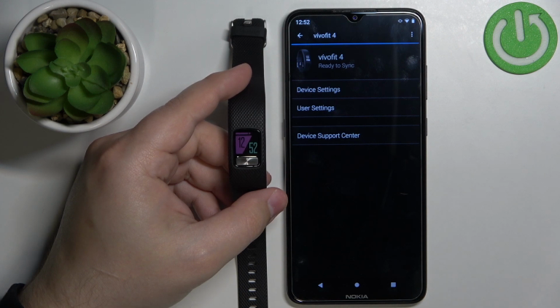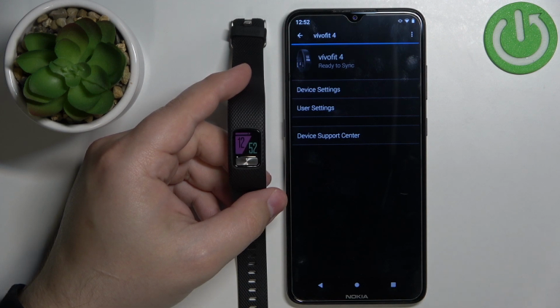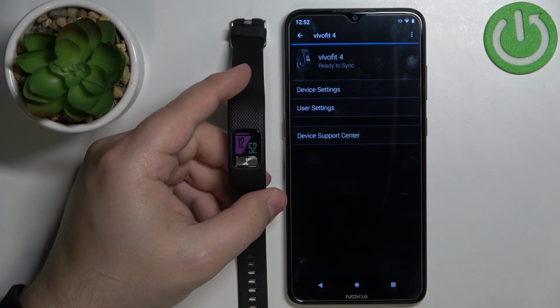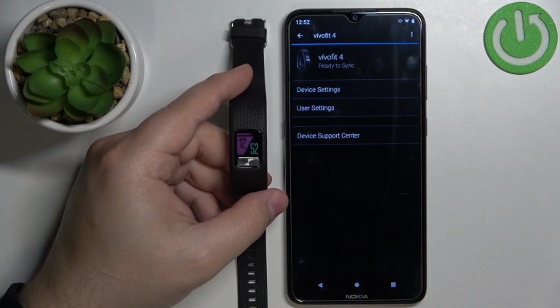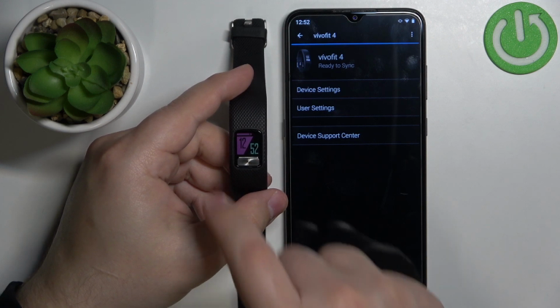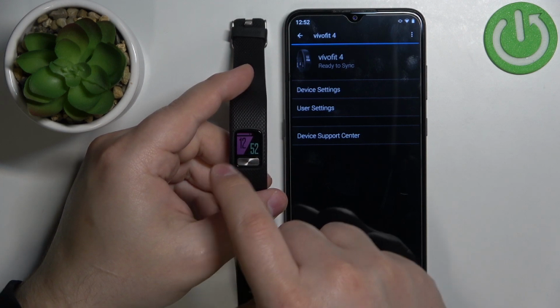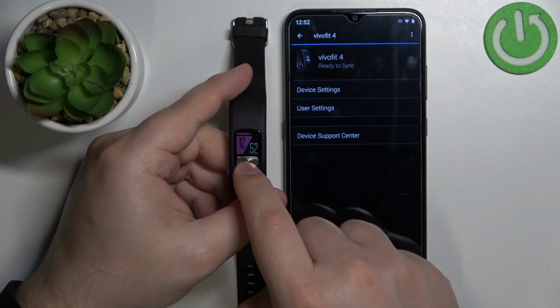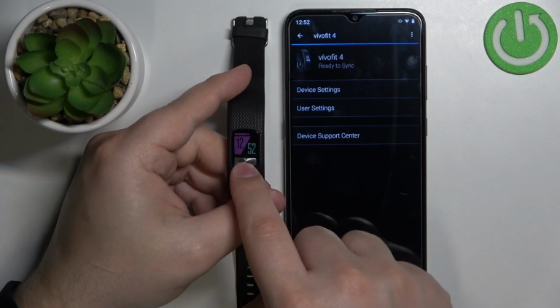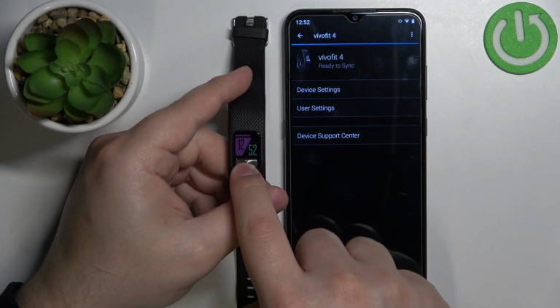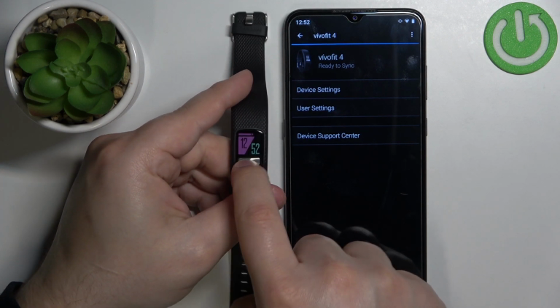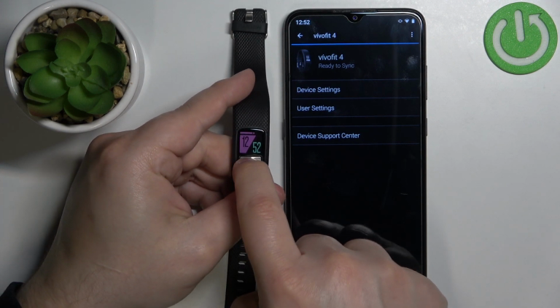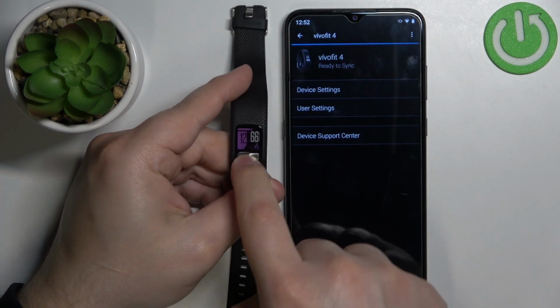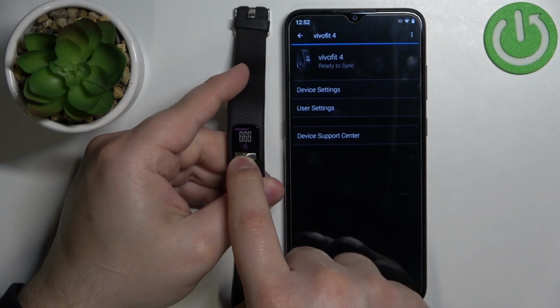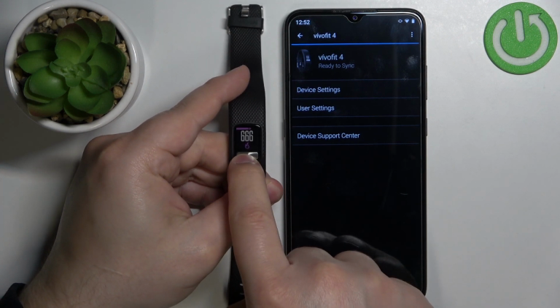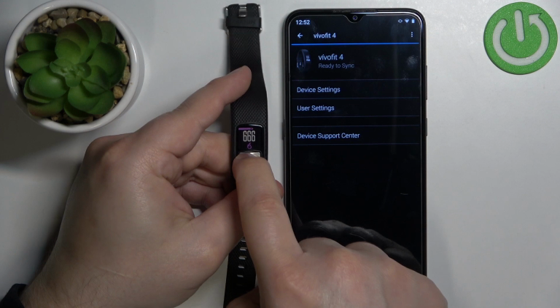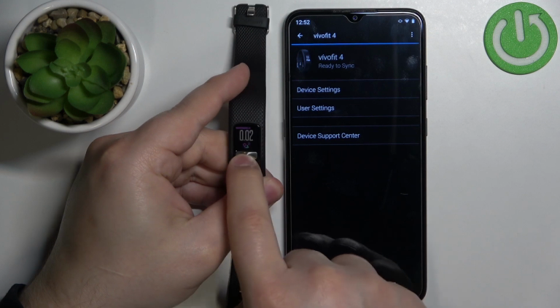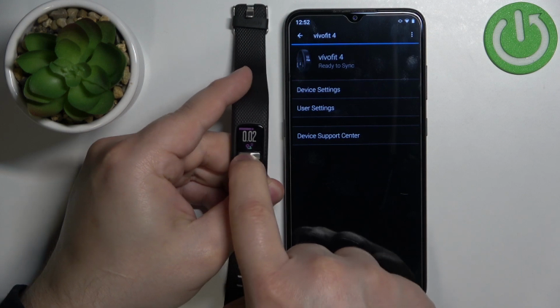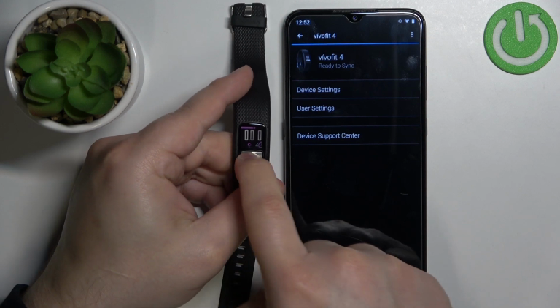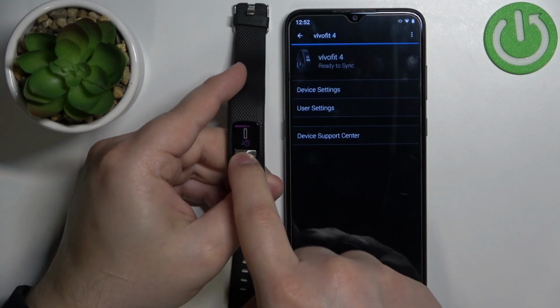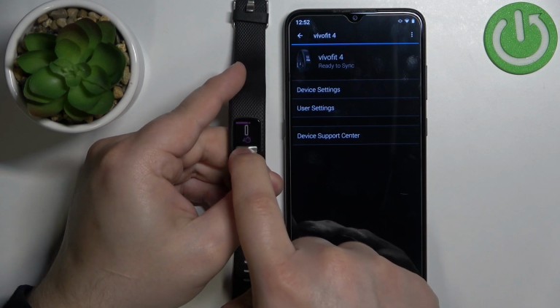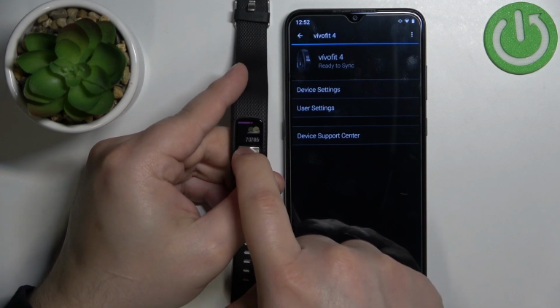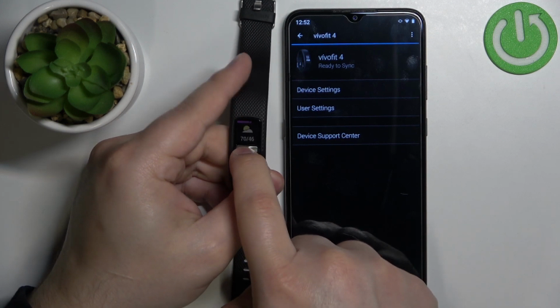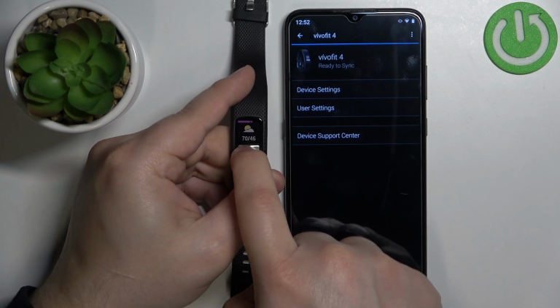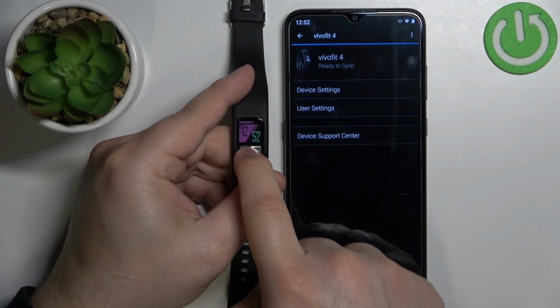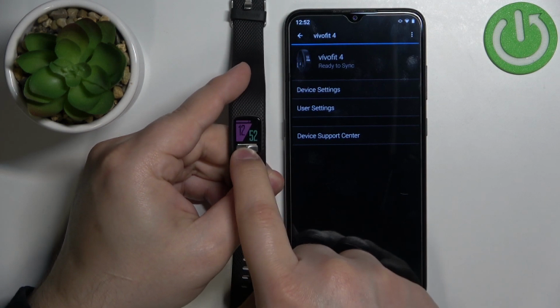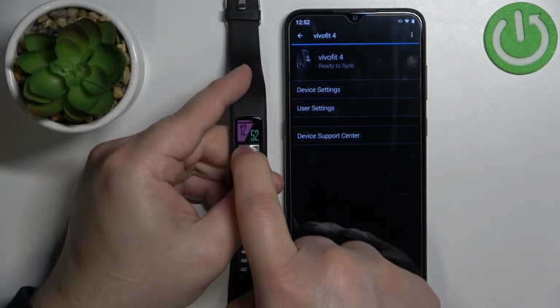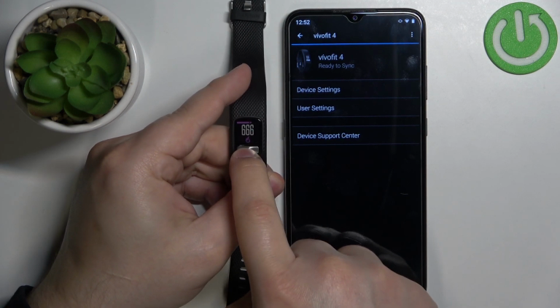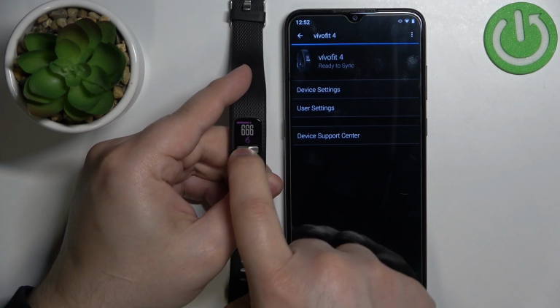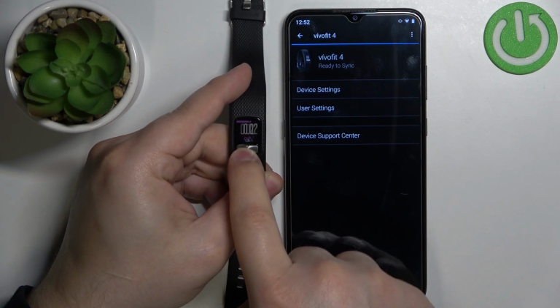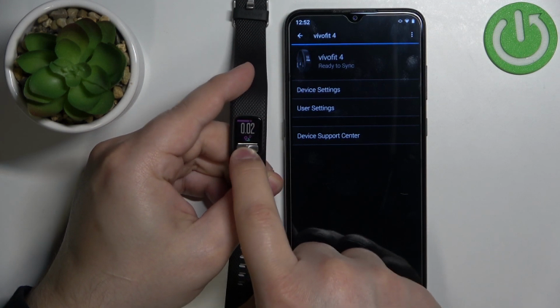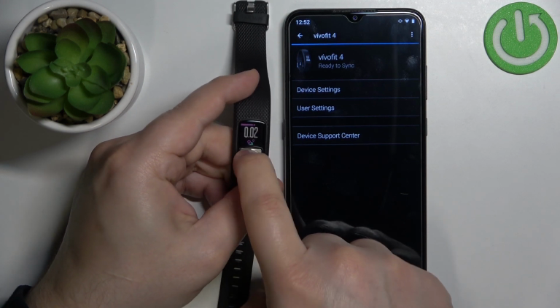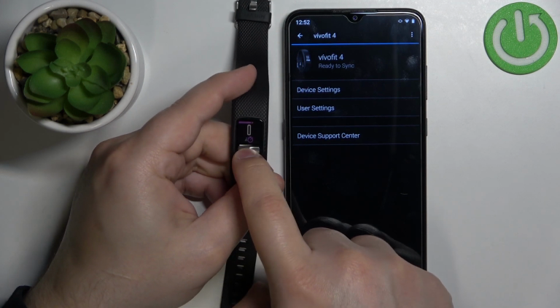Once the settings are applied, if we go through the widgets, as you can see, the steps and steps goal are gone.